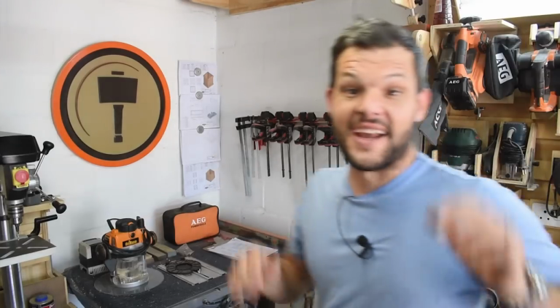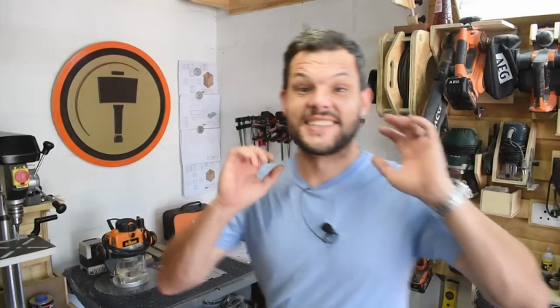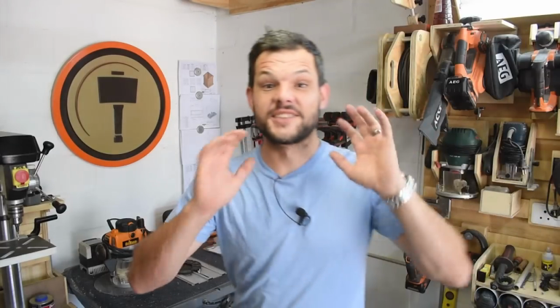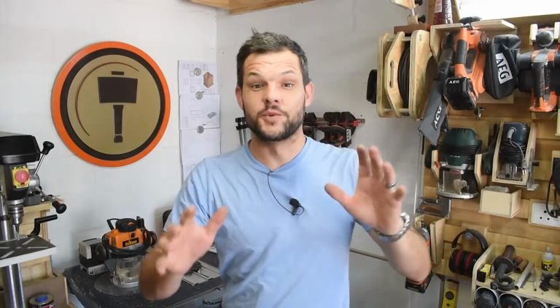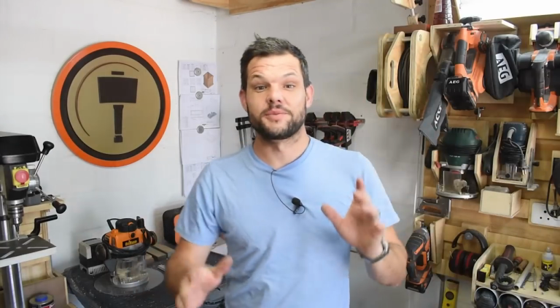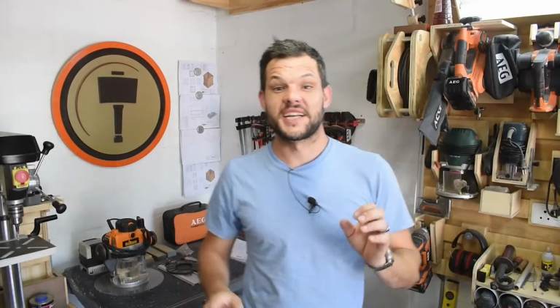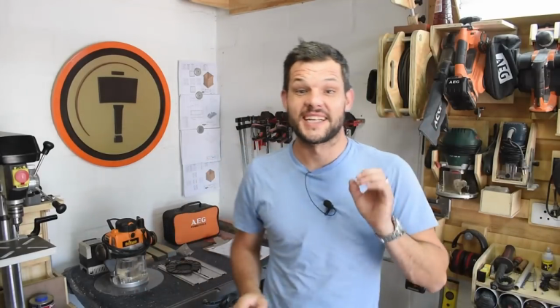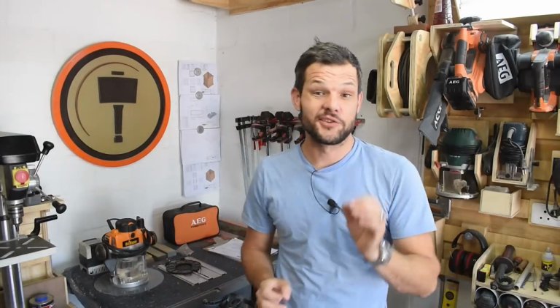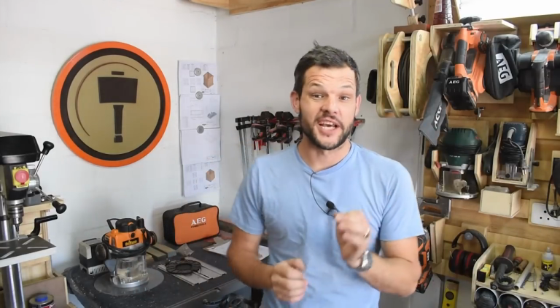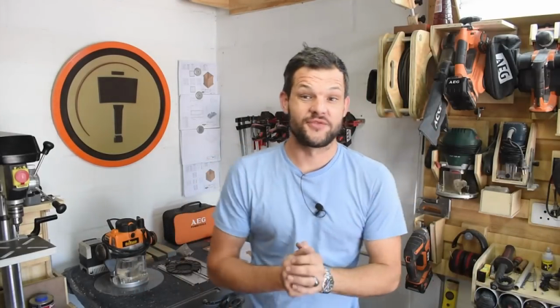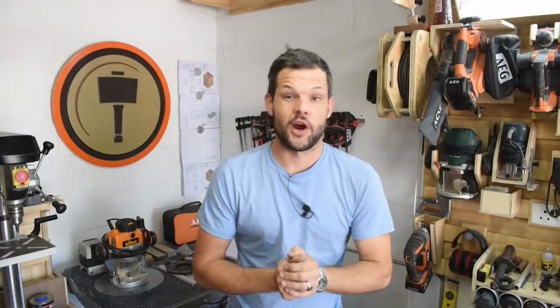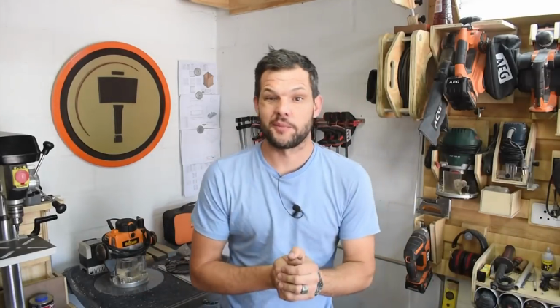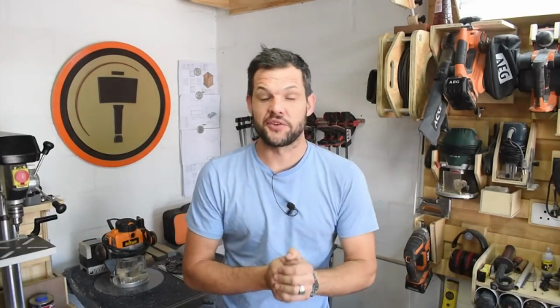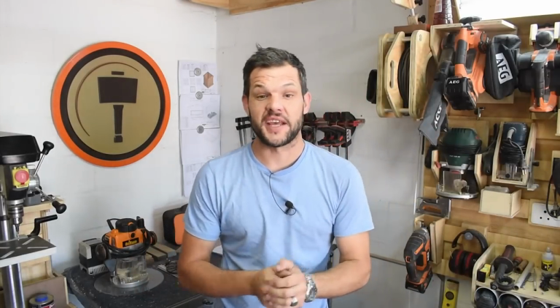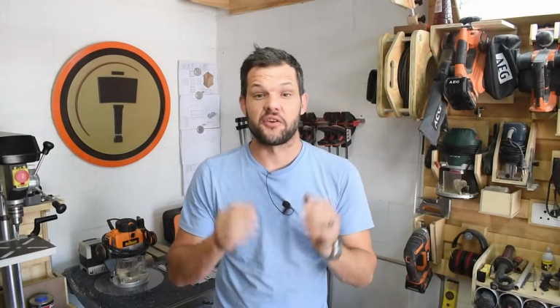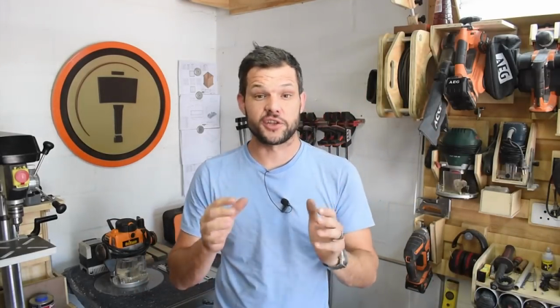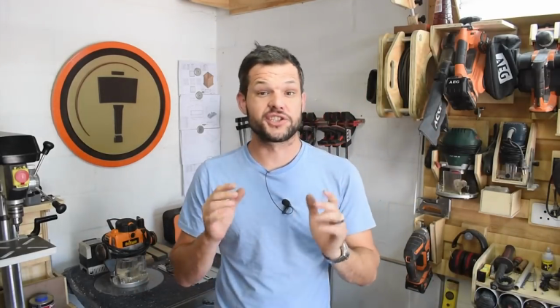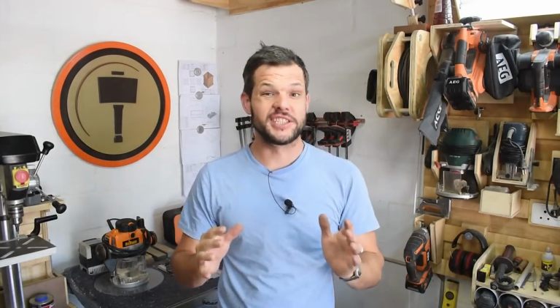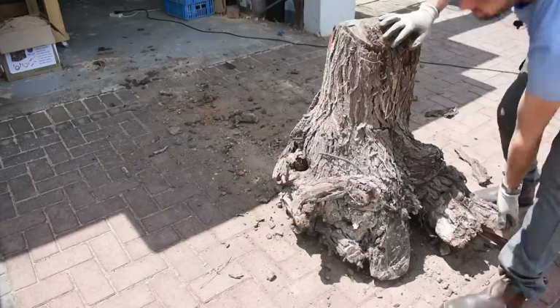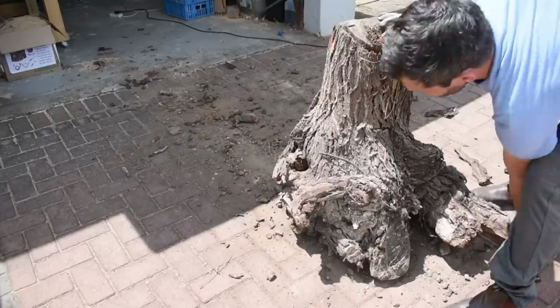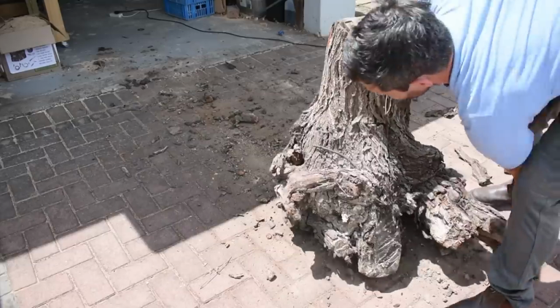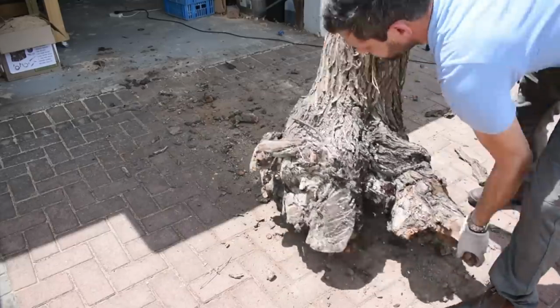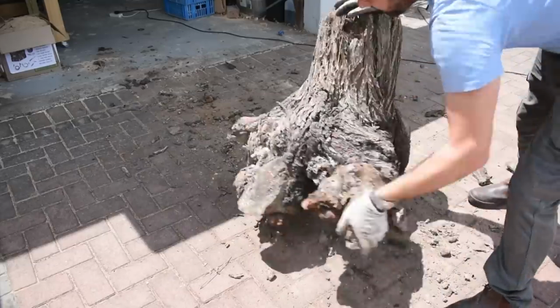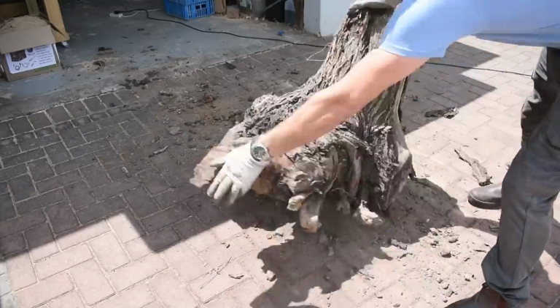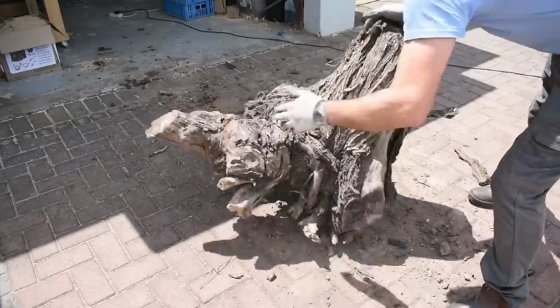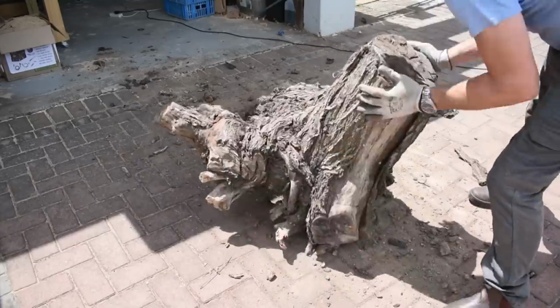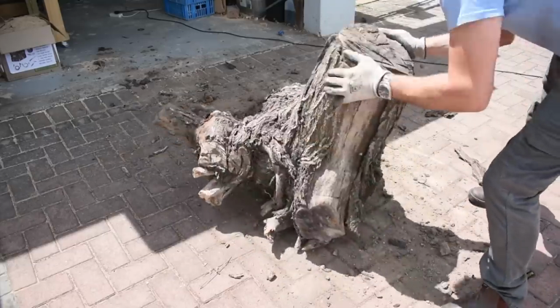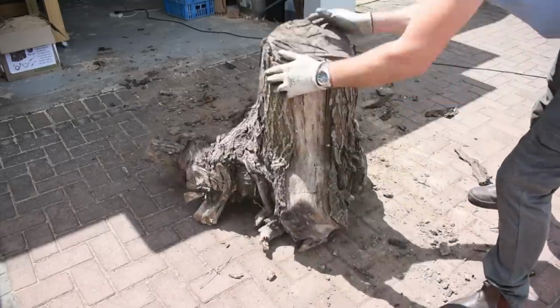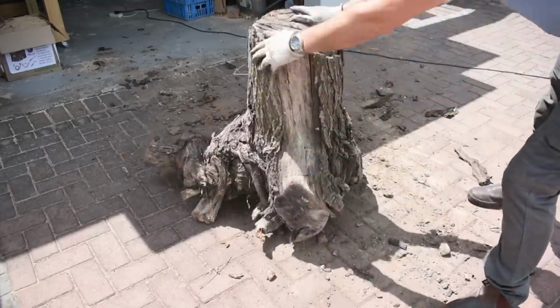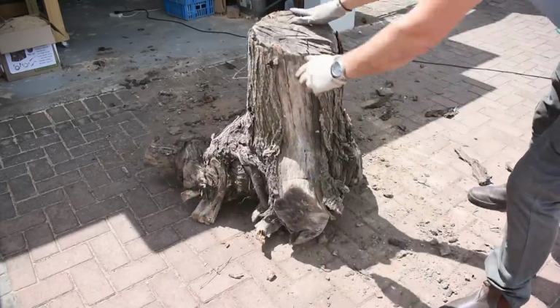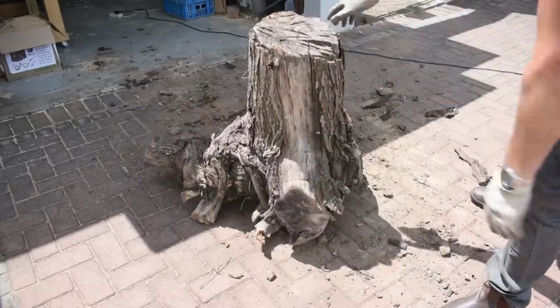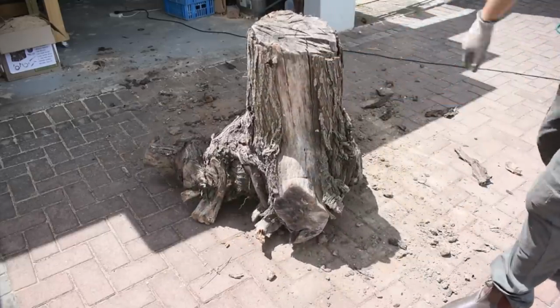Hey guys, this is Woodchop Junkies, and in today's video I'm going to take a rotting tree stump and try to turn it into something beautiful and functional.